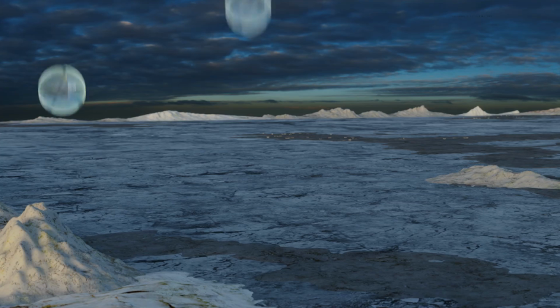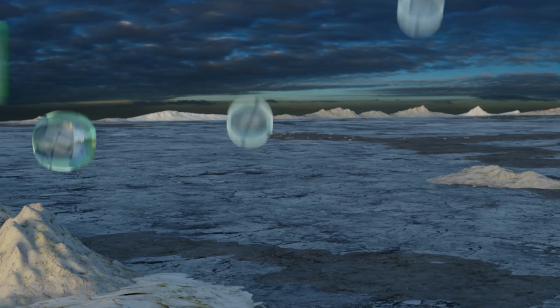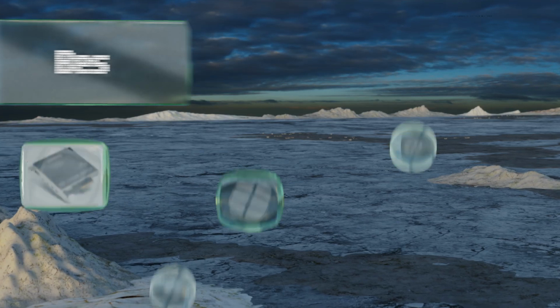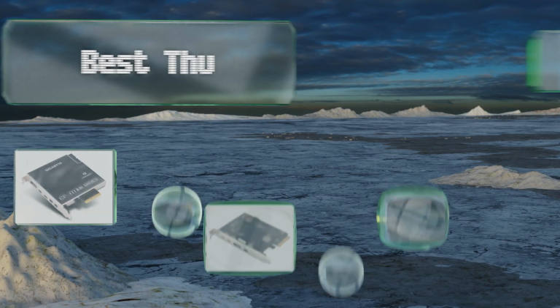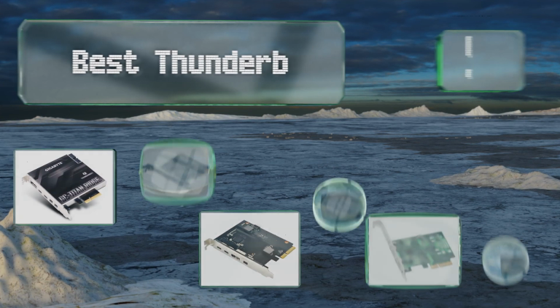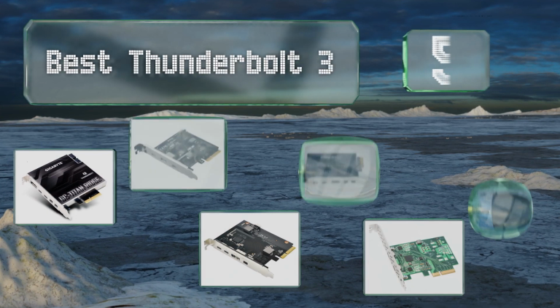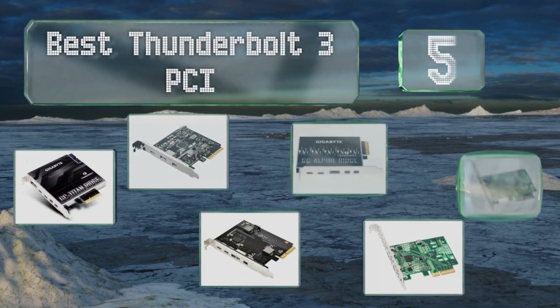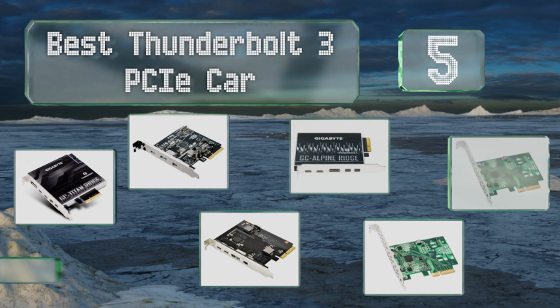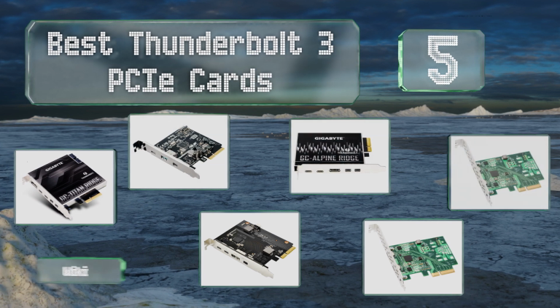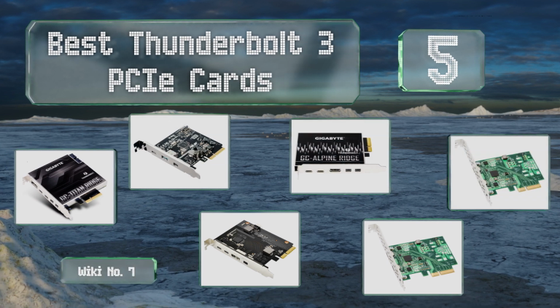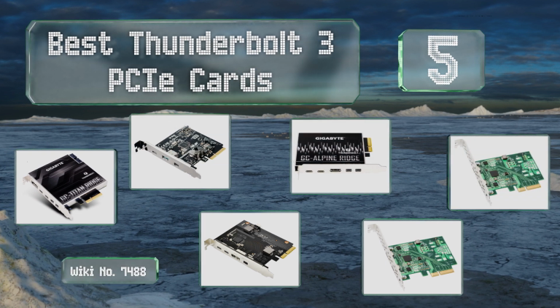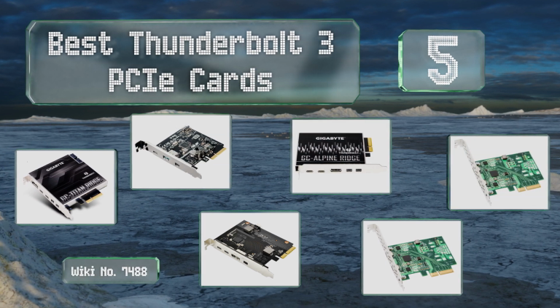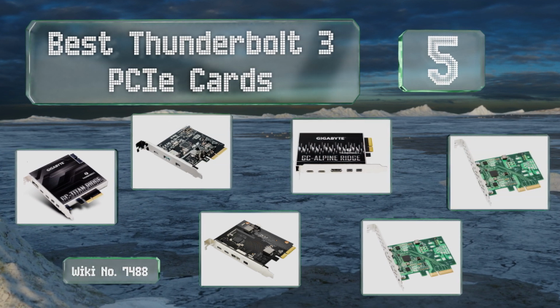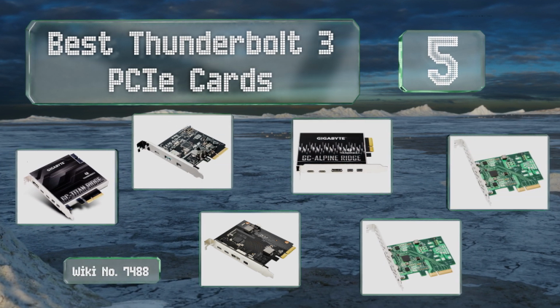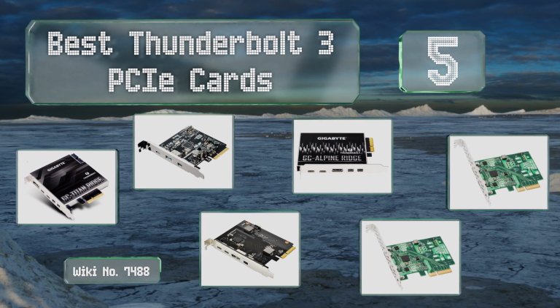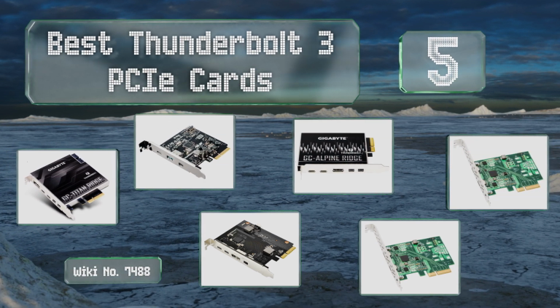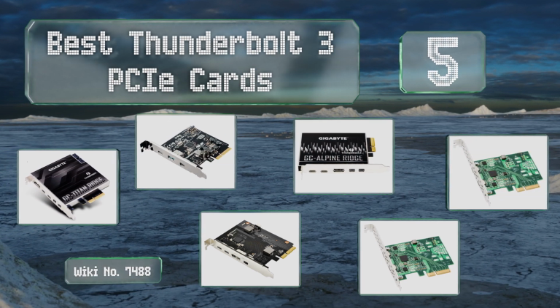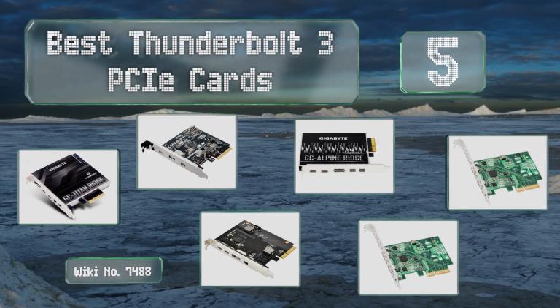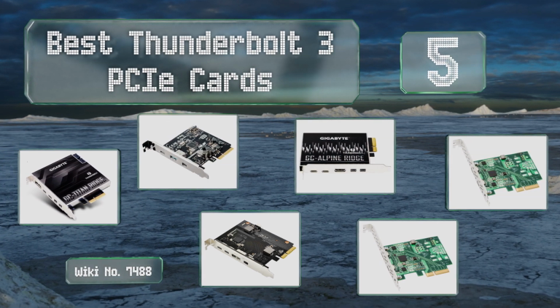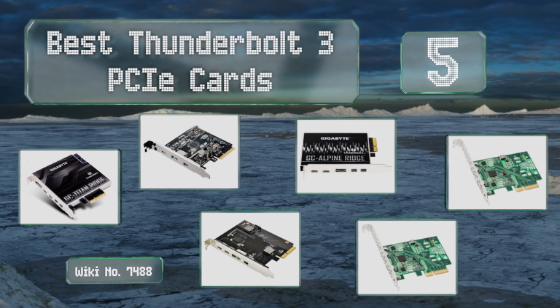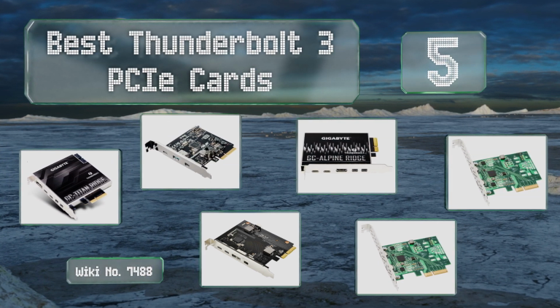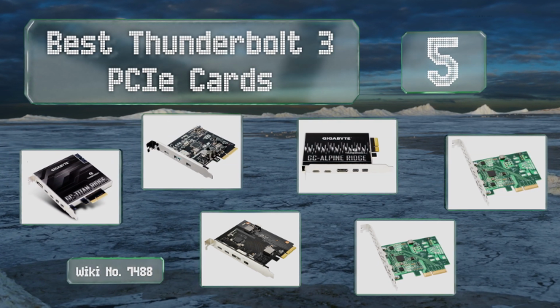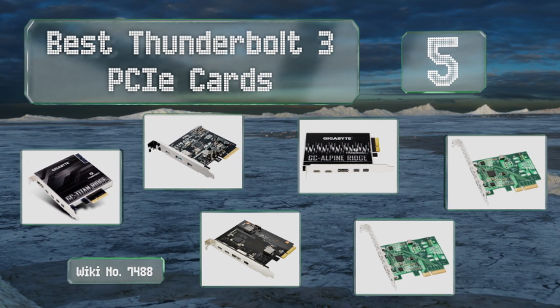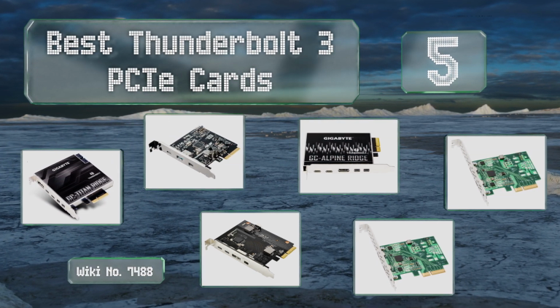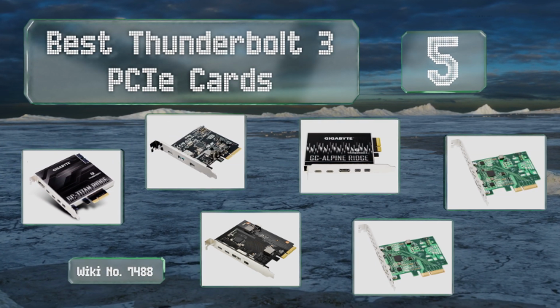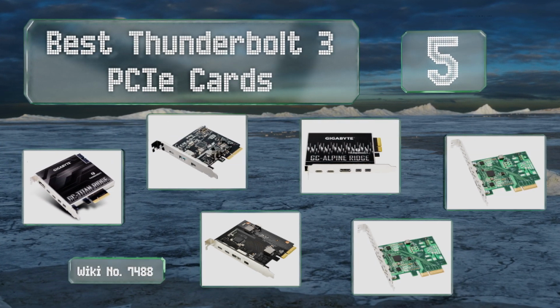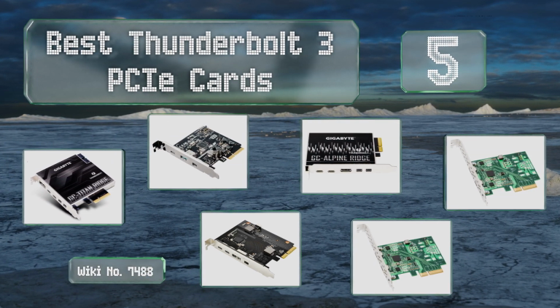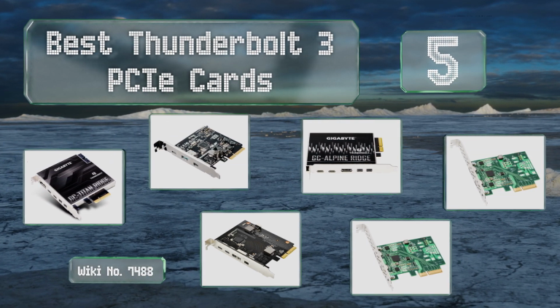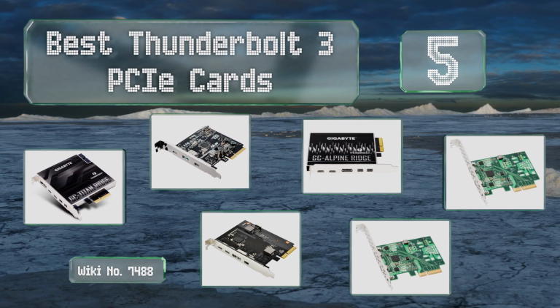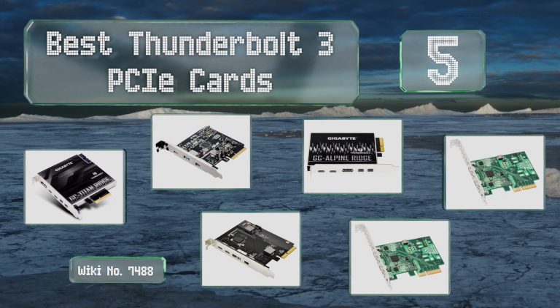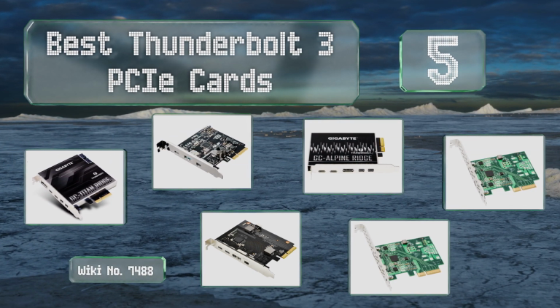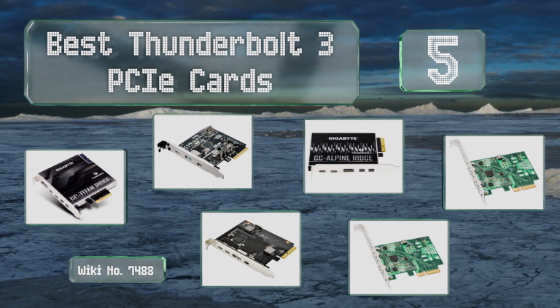EasyVid presents the five best Thunderbolt 3 PCIe cards. Let's get started with the list.